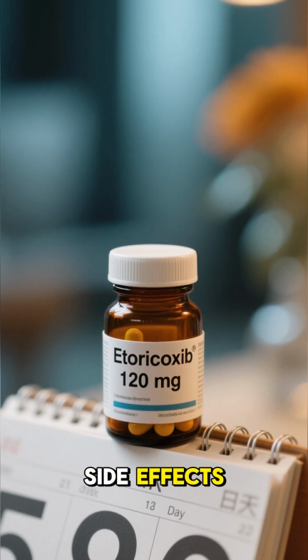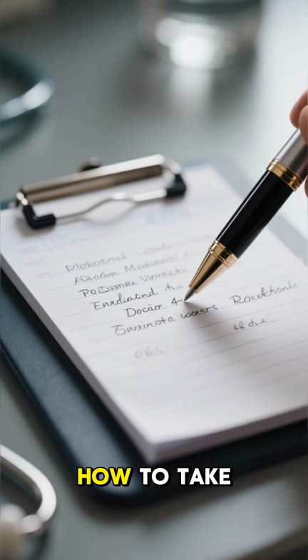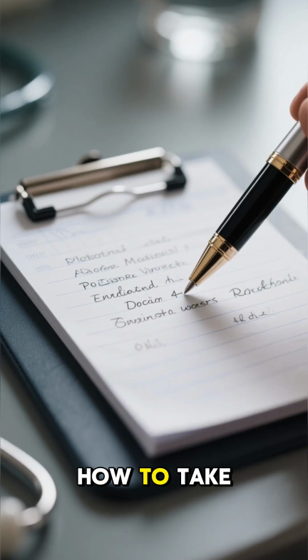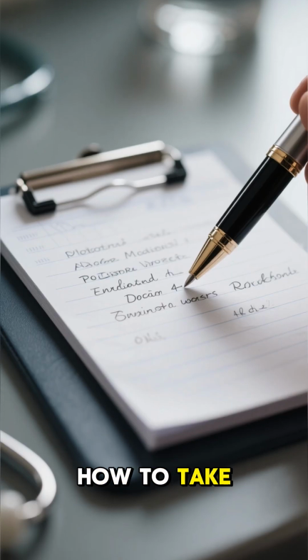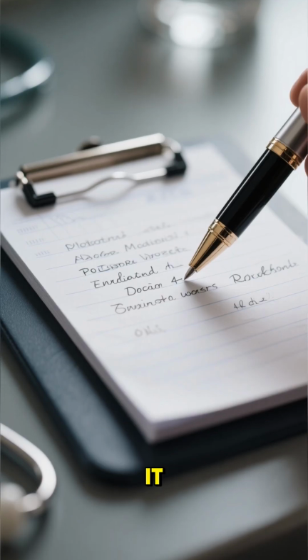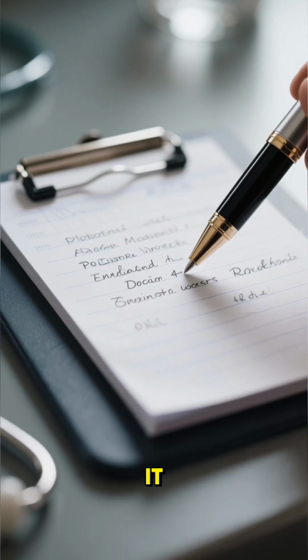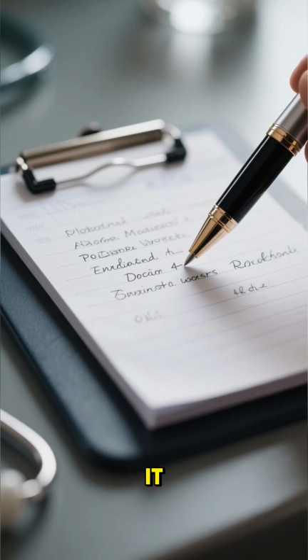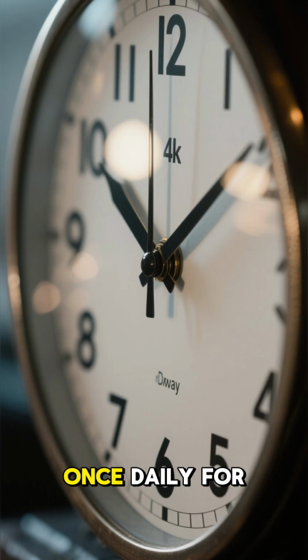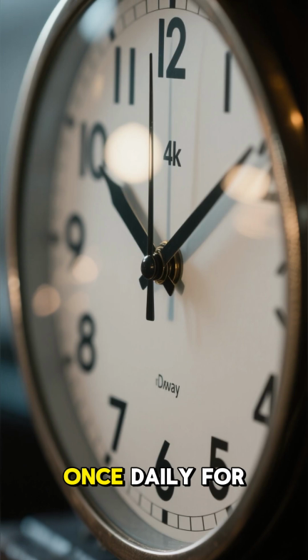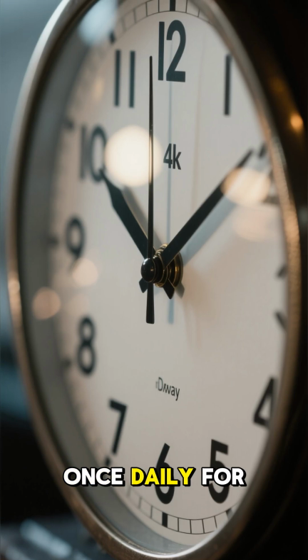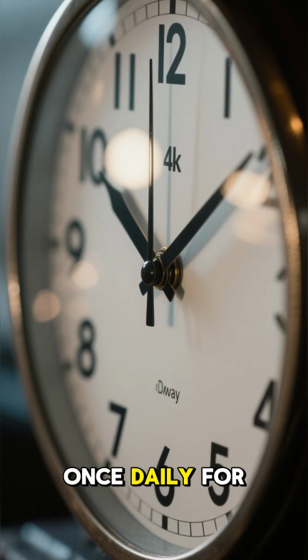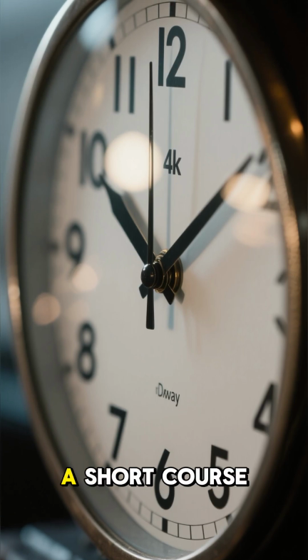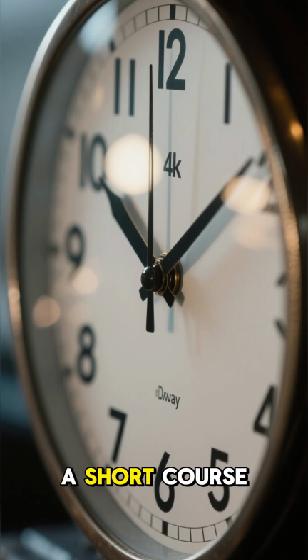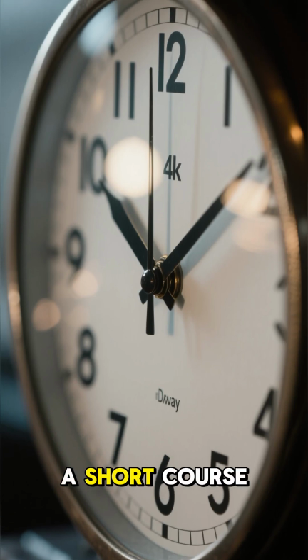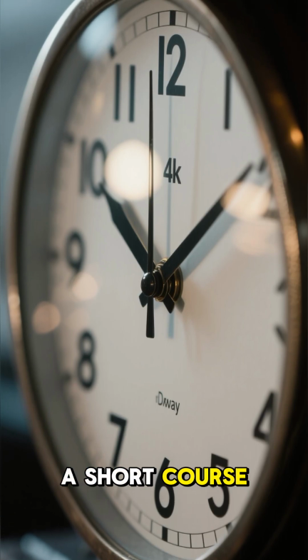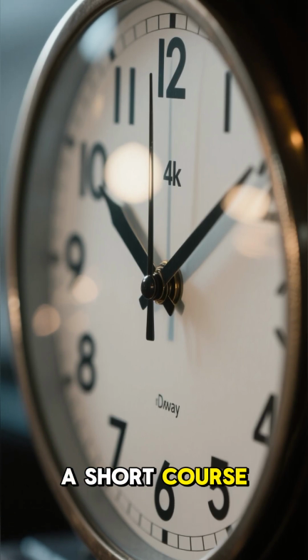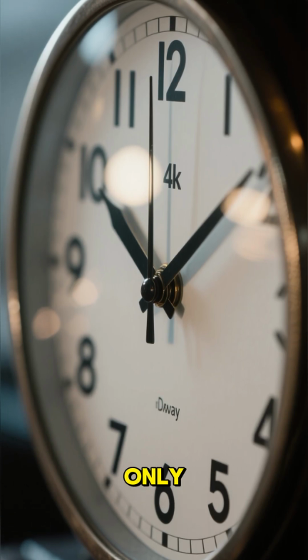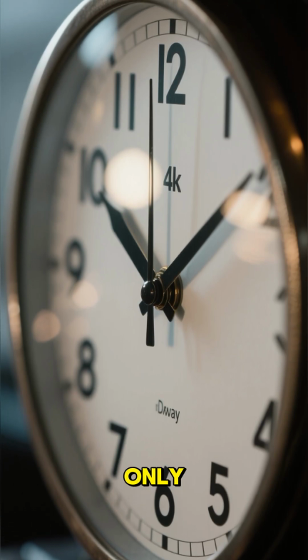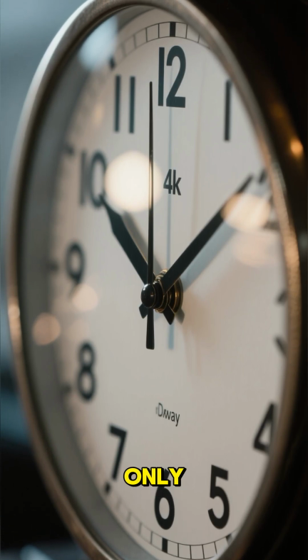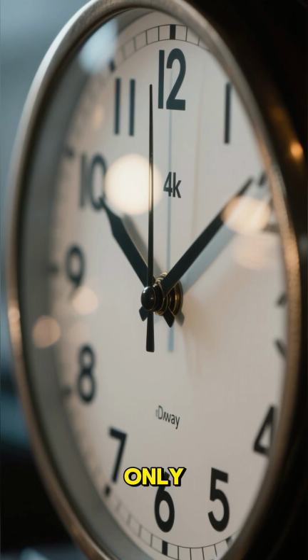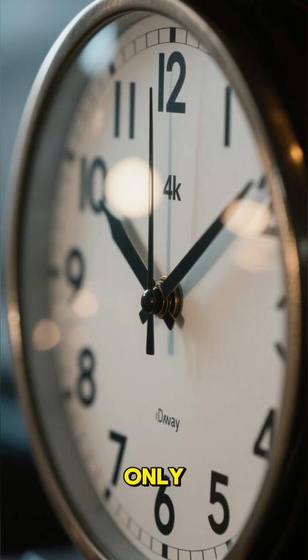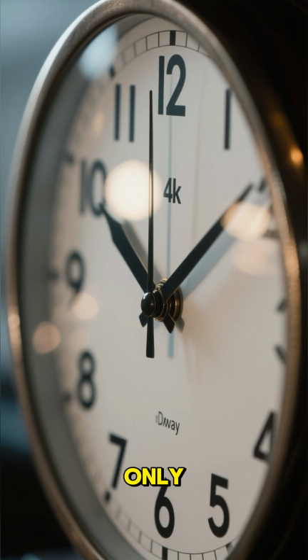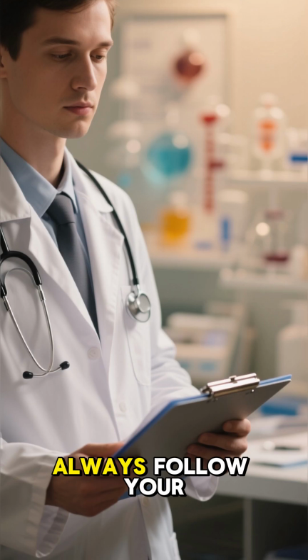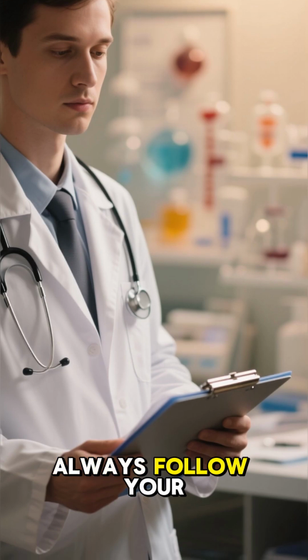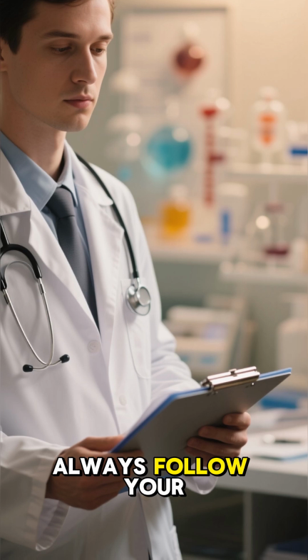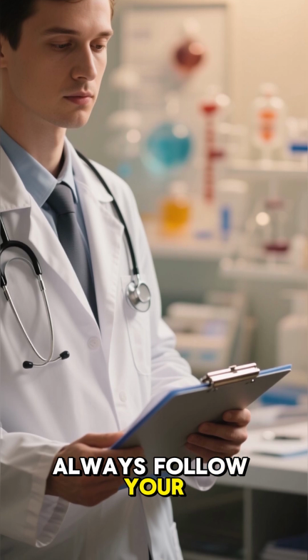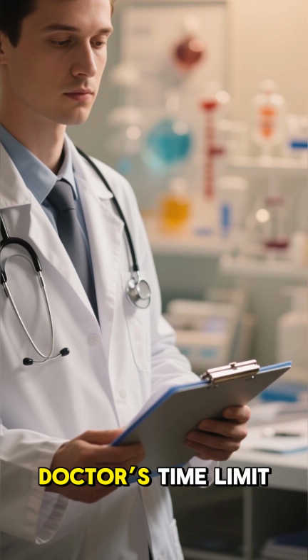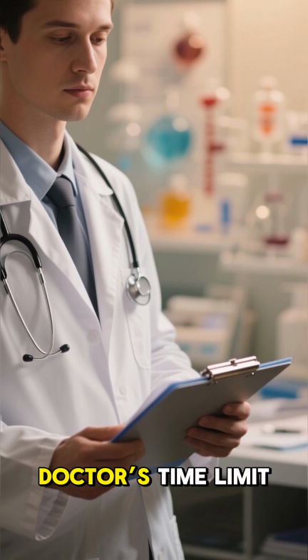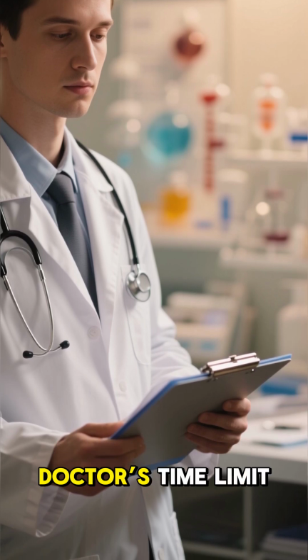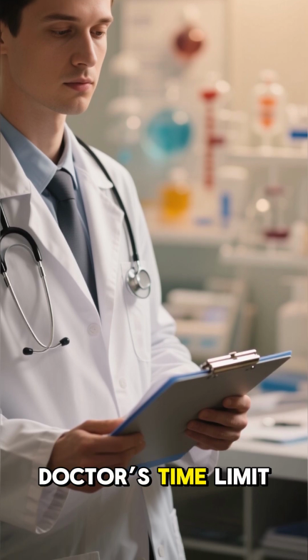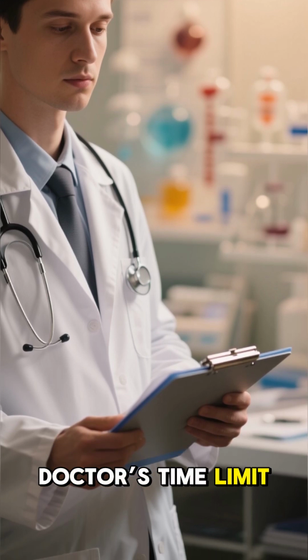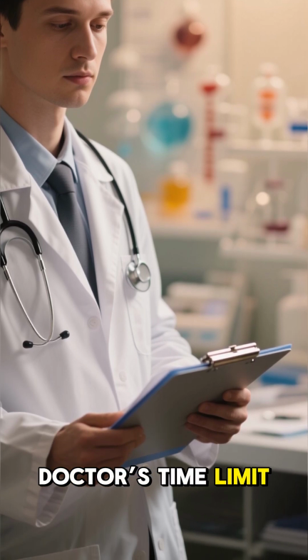How to take it? Once daily for a short course only. Always follow your doctor's time limit.